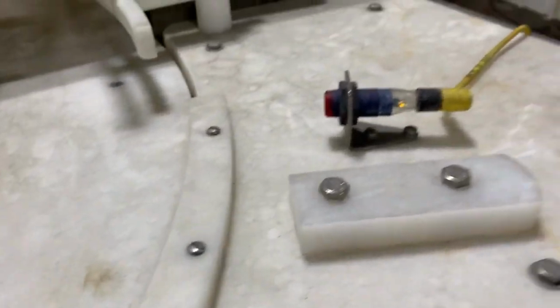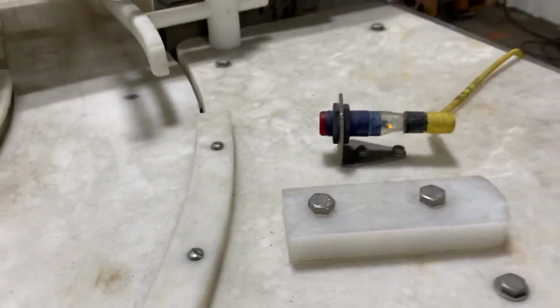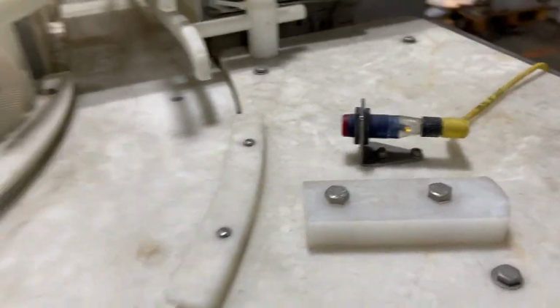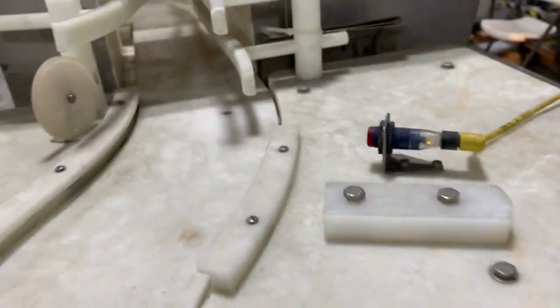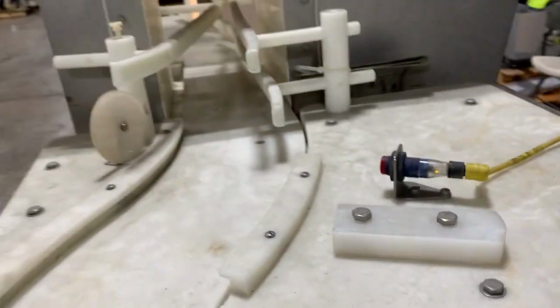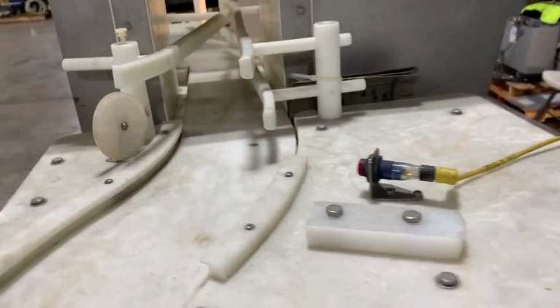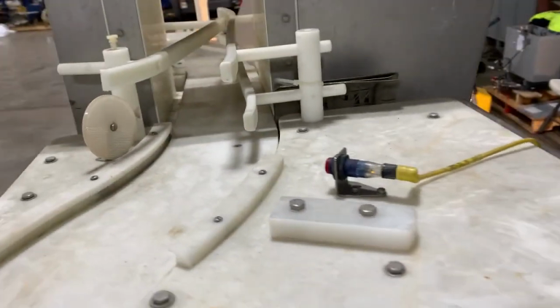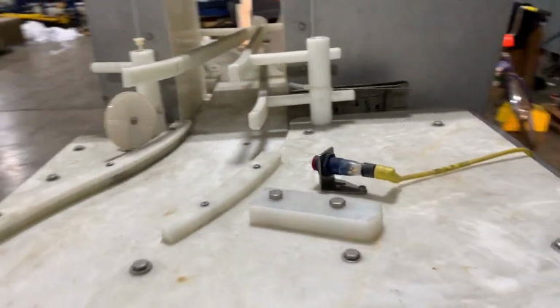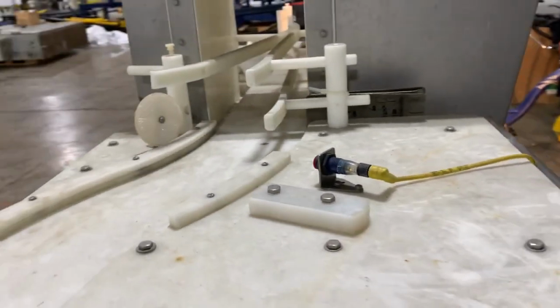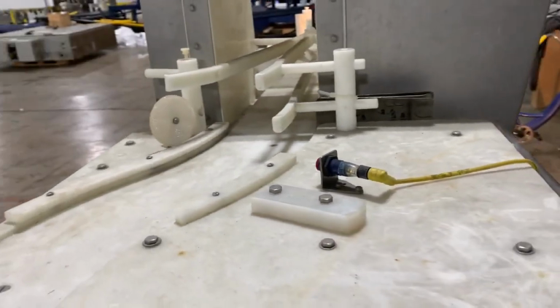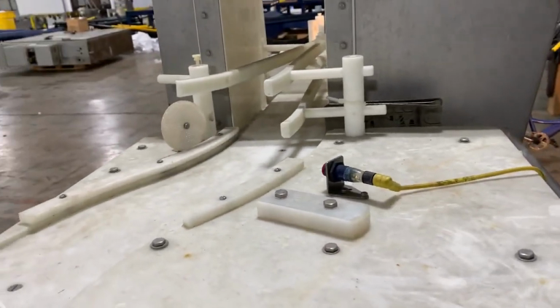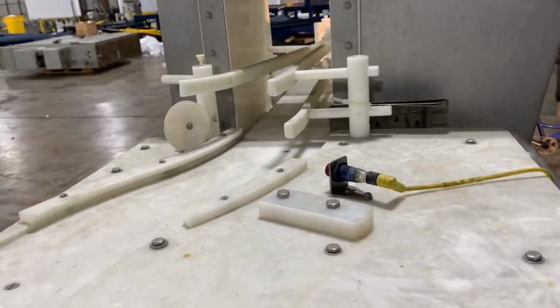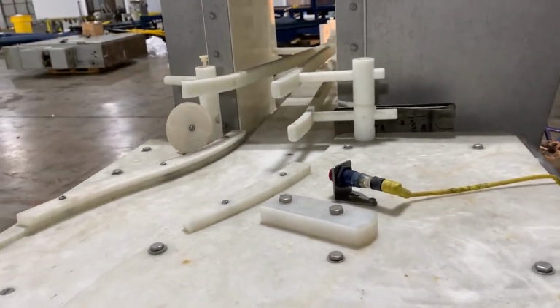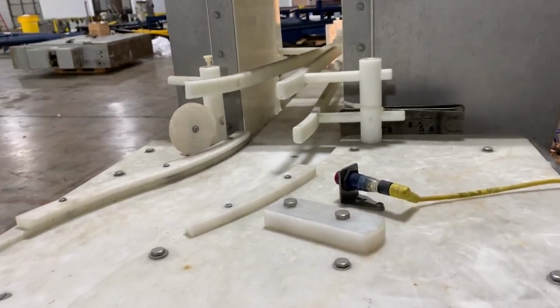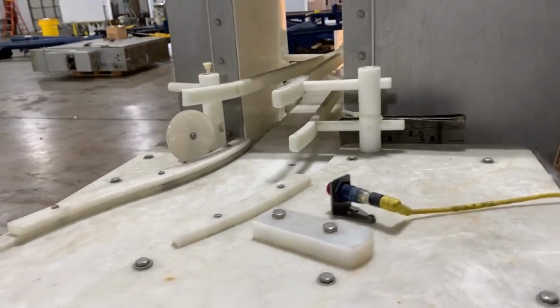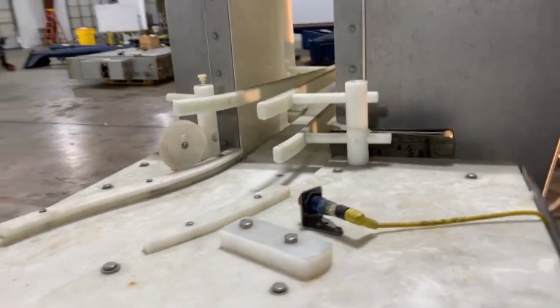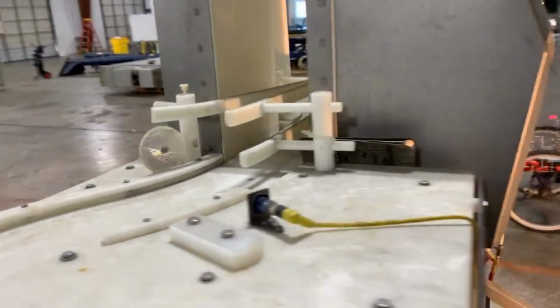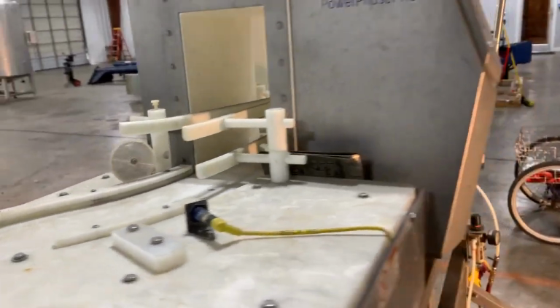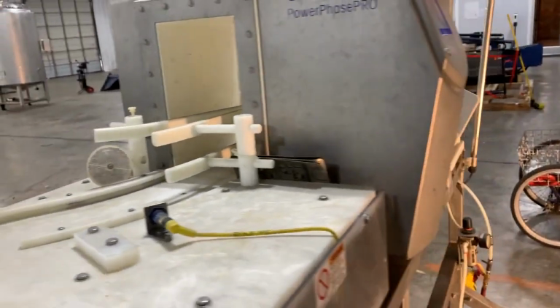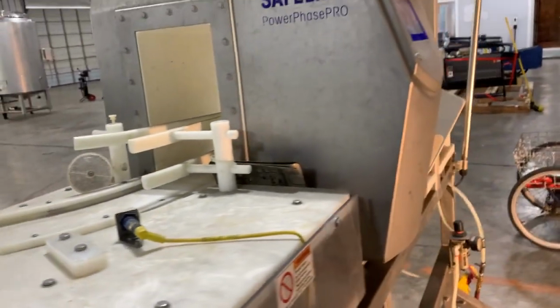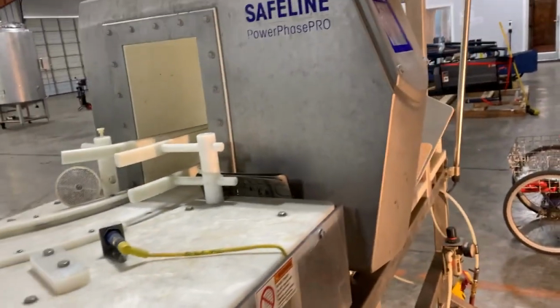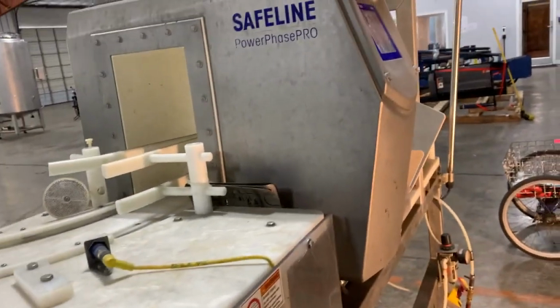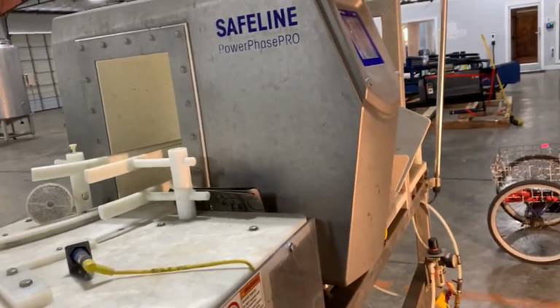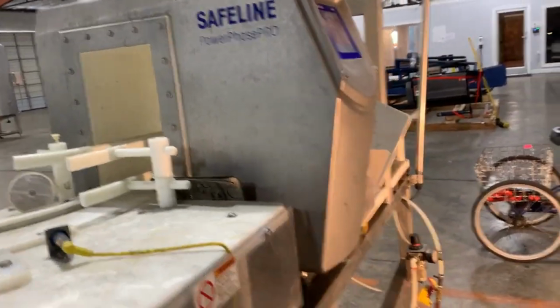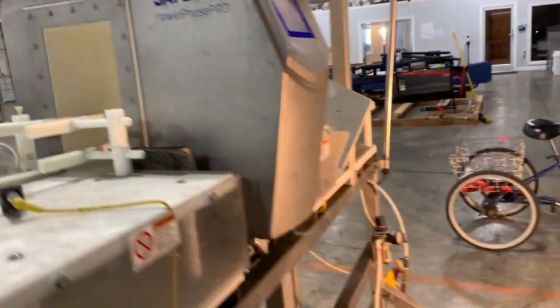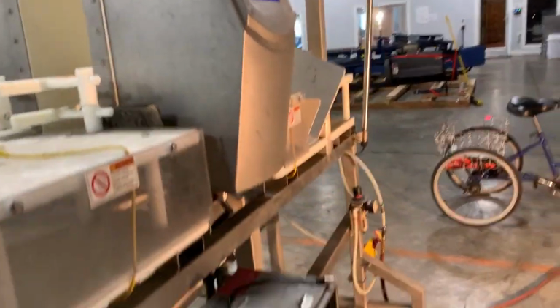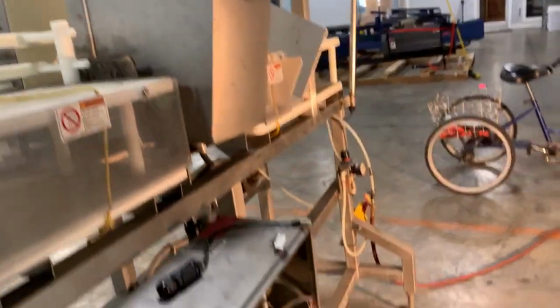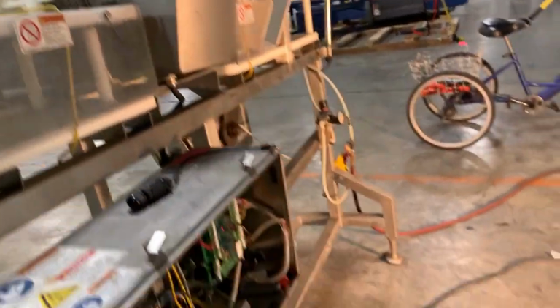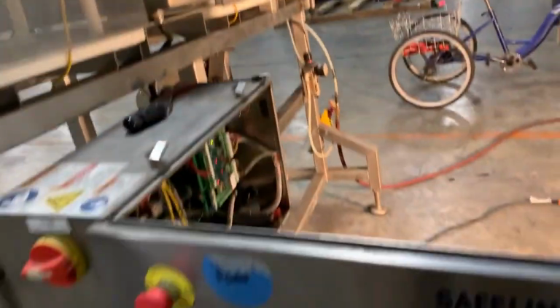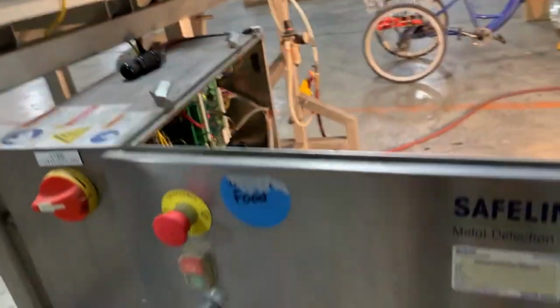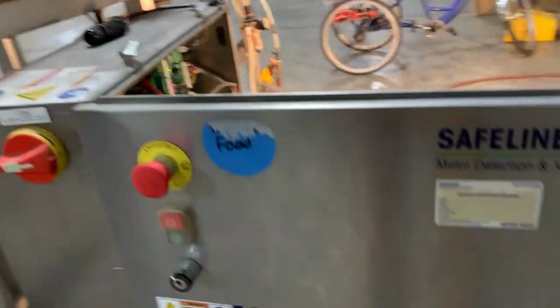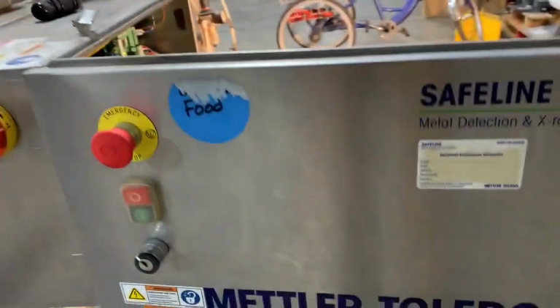Here's another sensor on the infeed as well. So this is your Safeline metal detector.